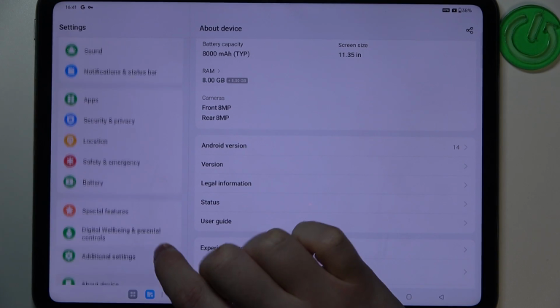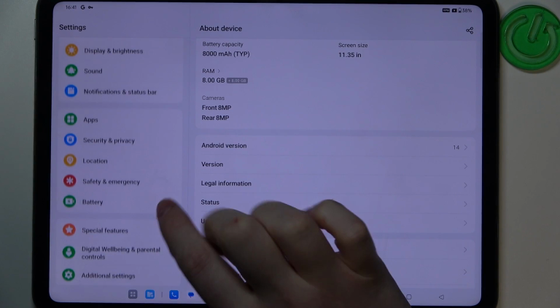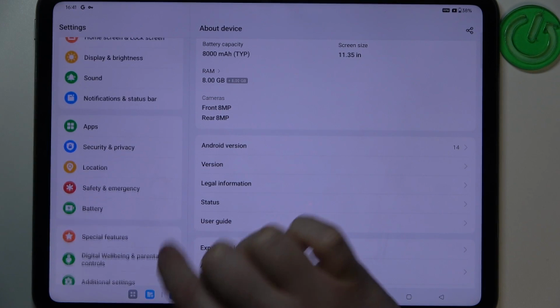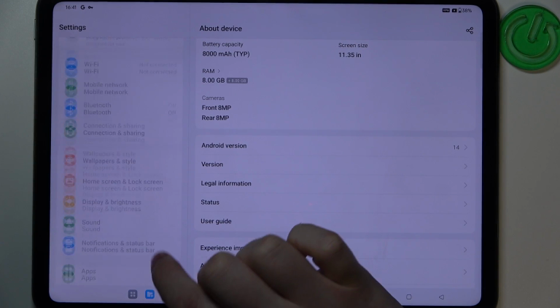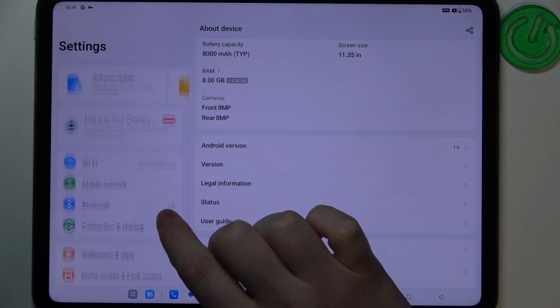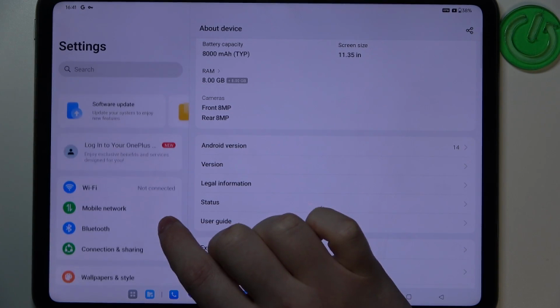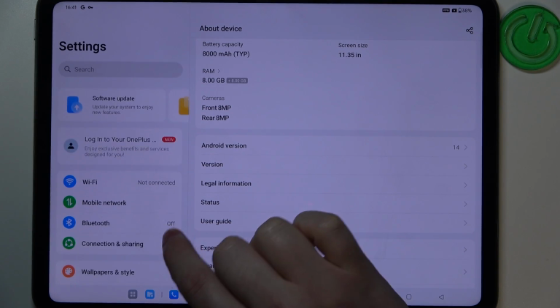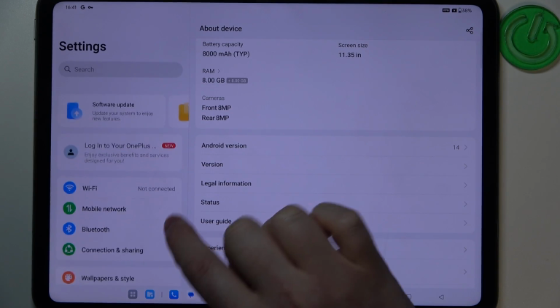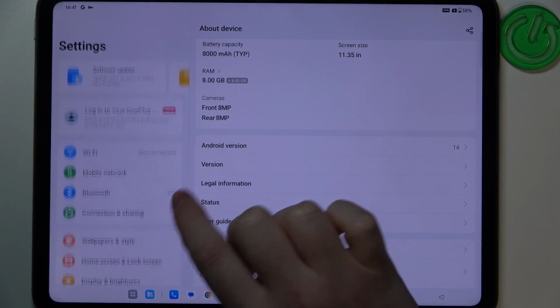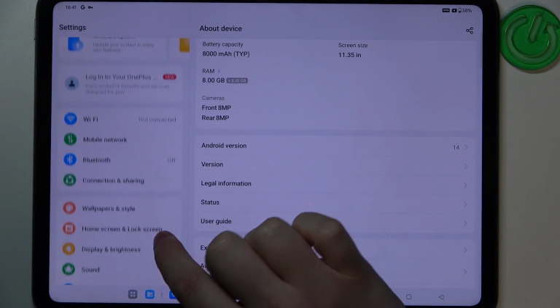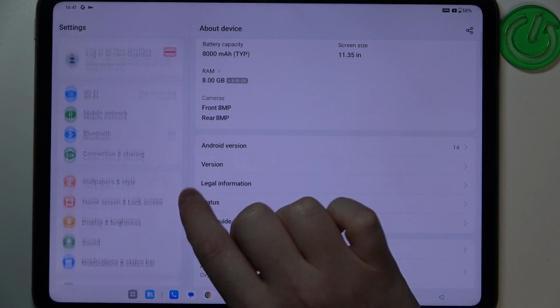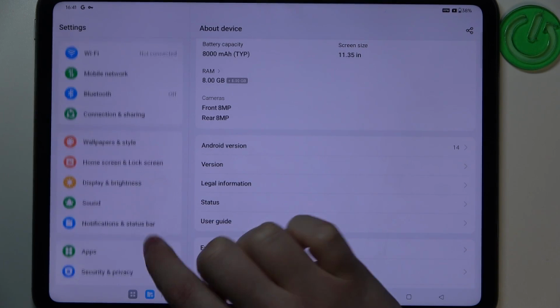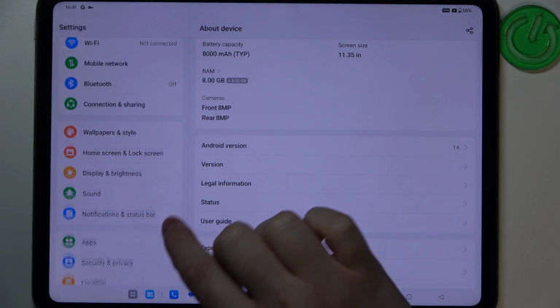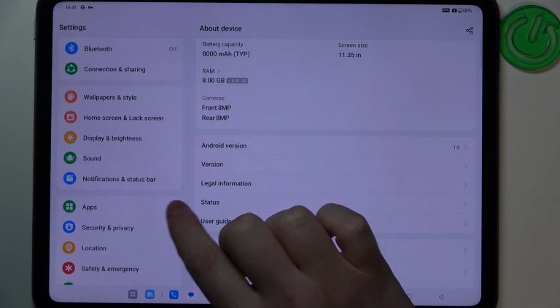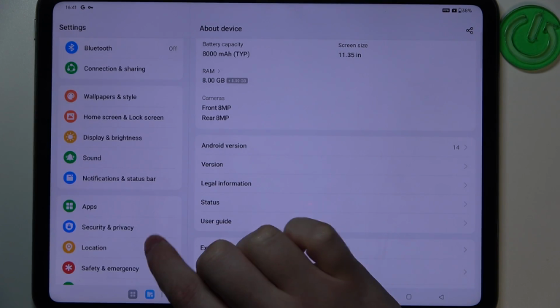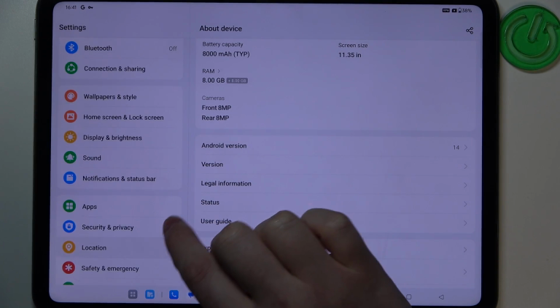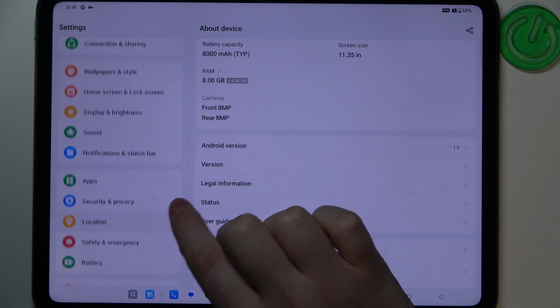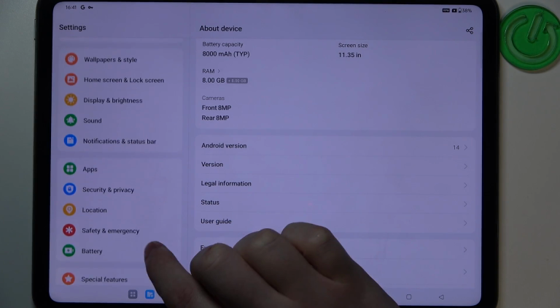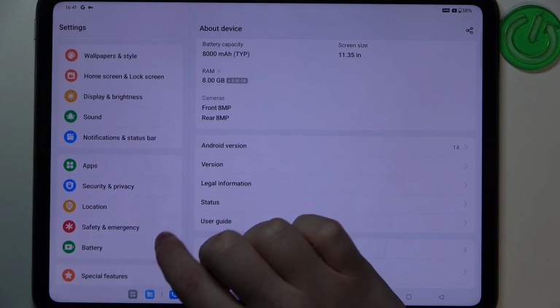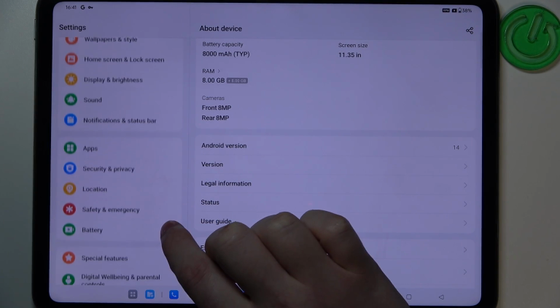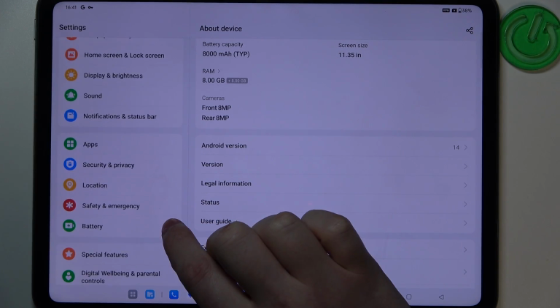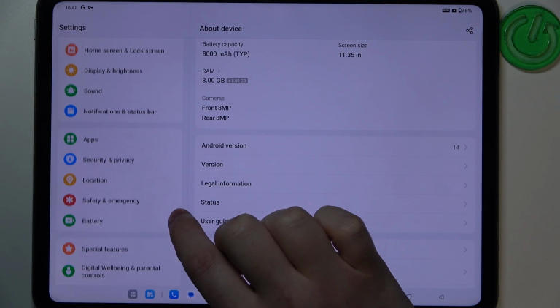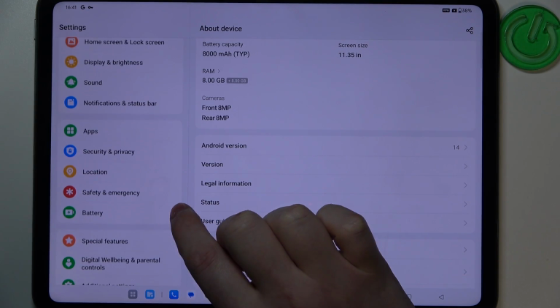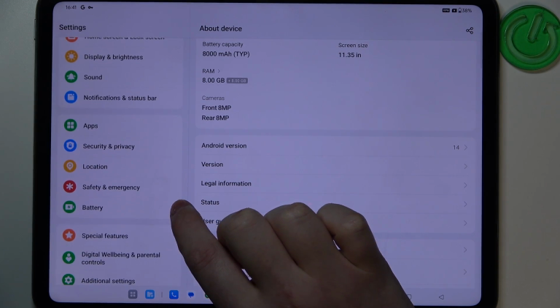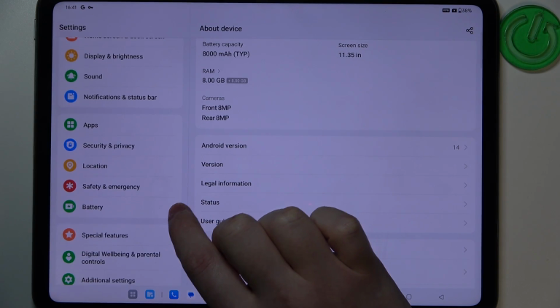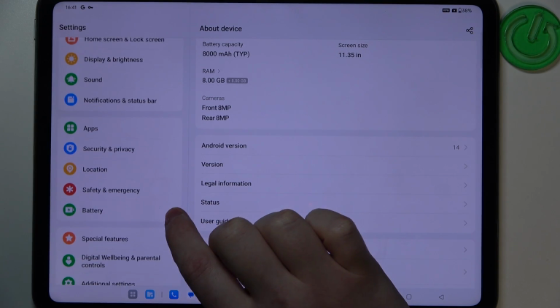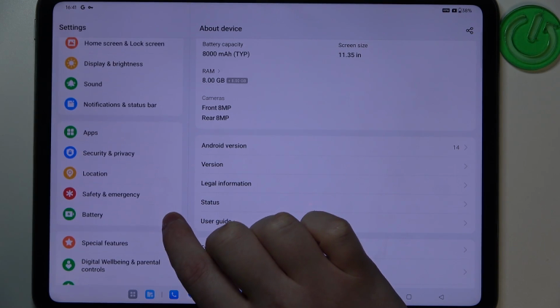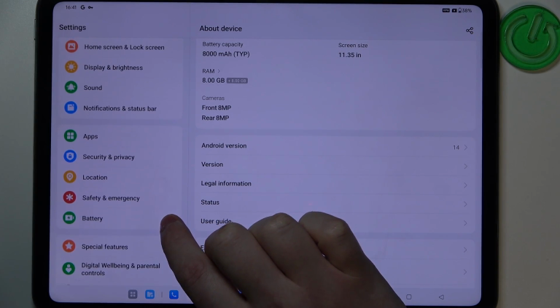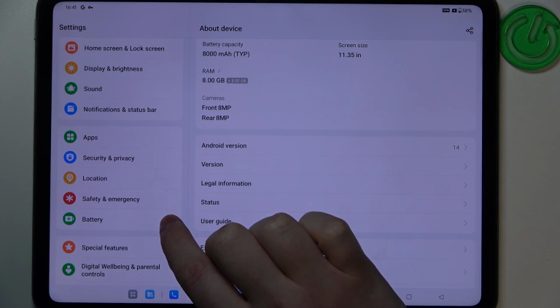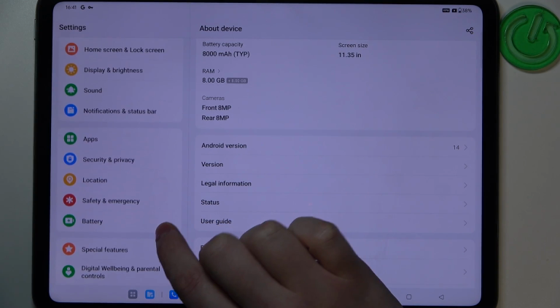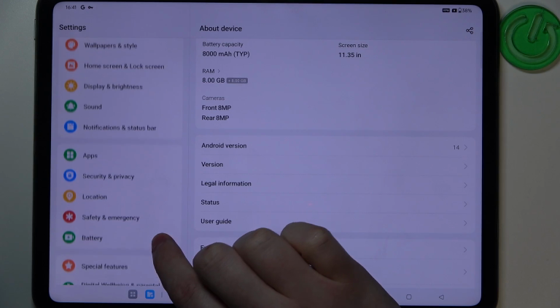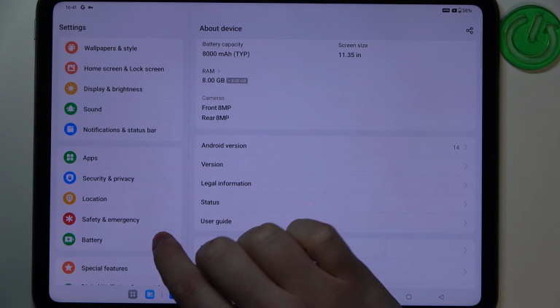Hello, in this video we're gonna check if there's a fingerprint scanner on OnePlus Pad Go.